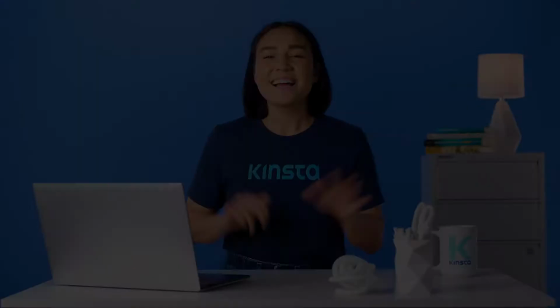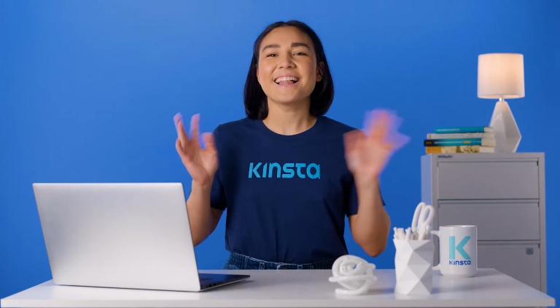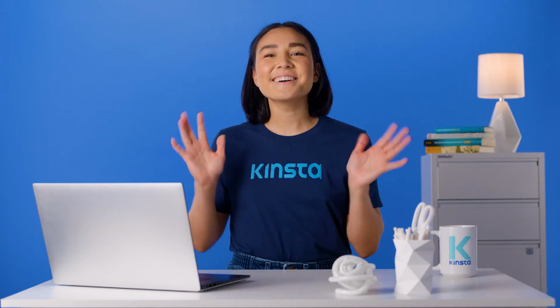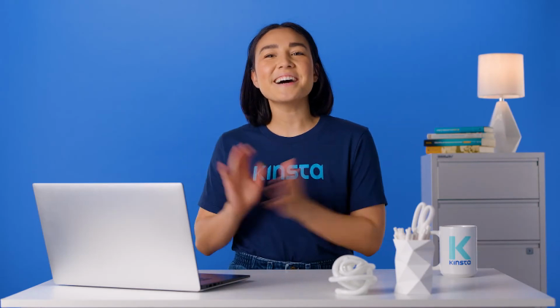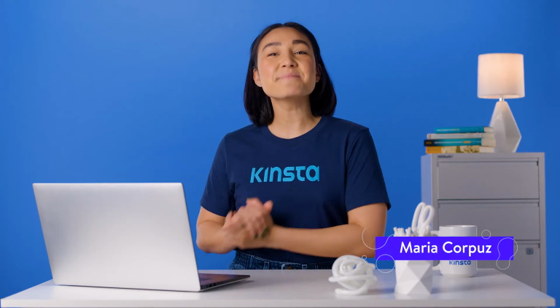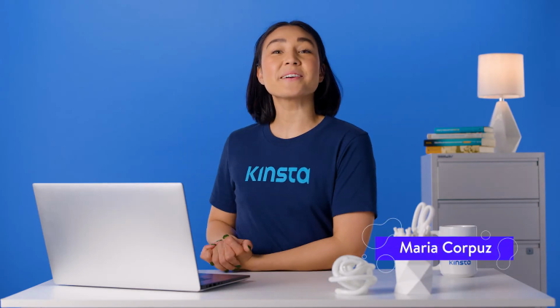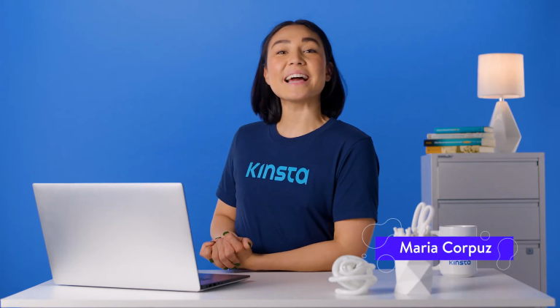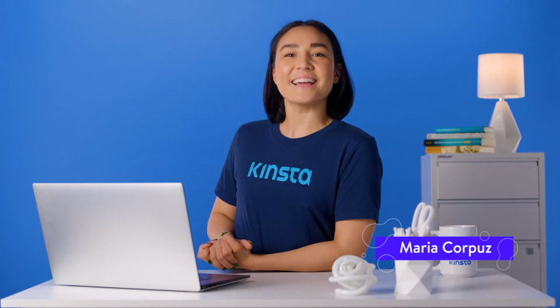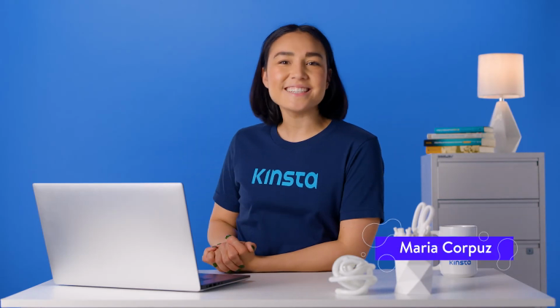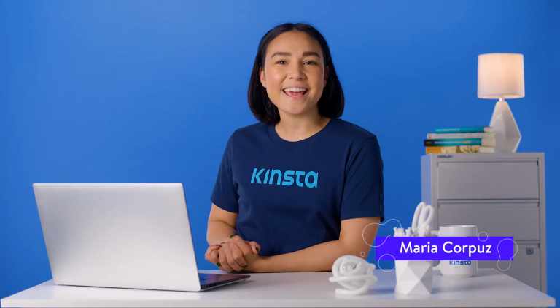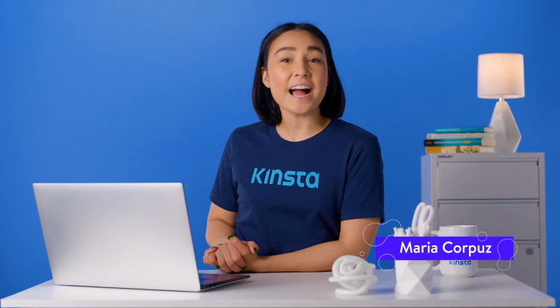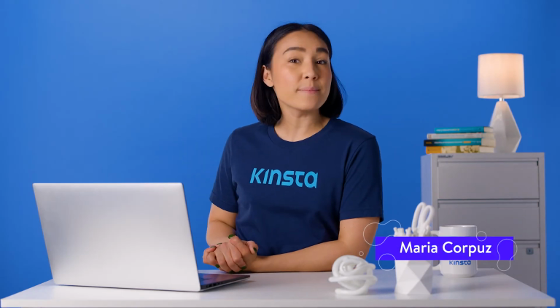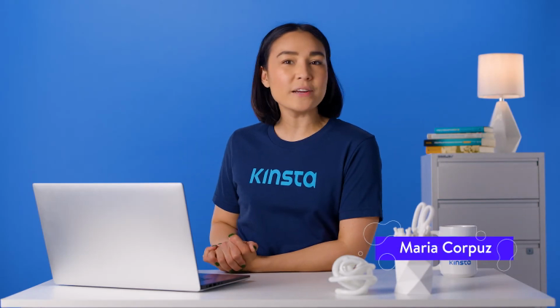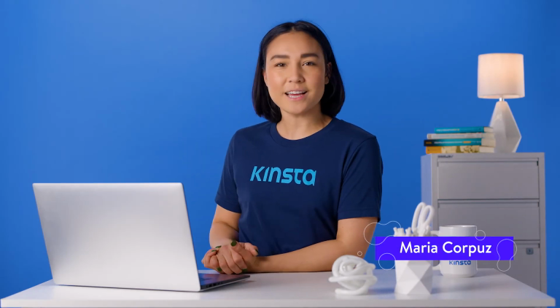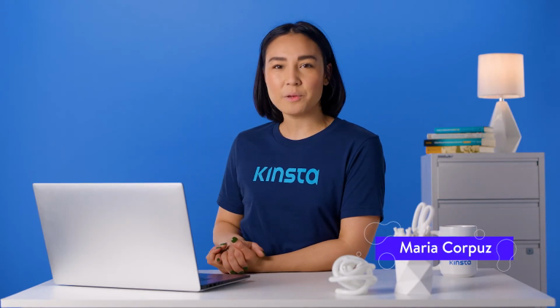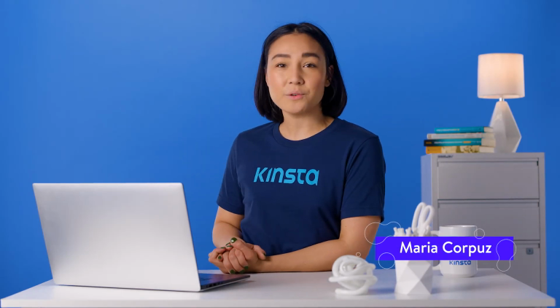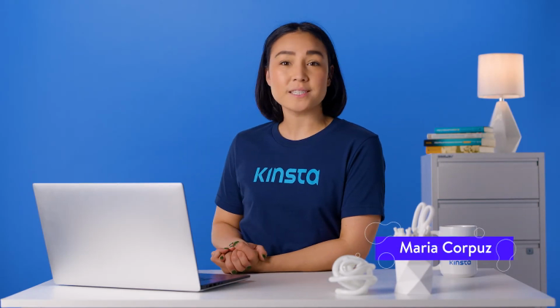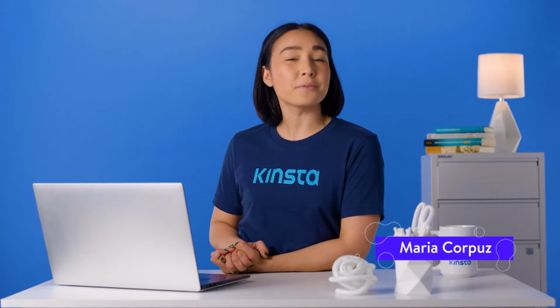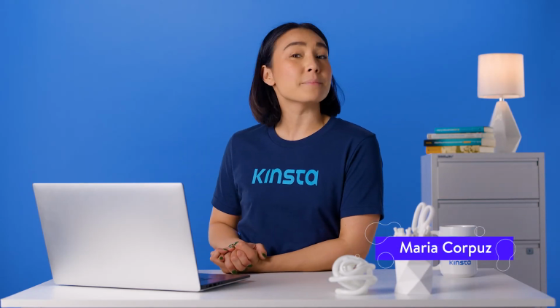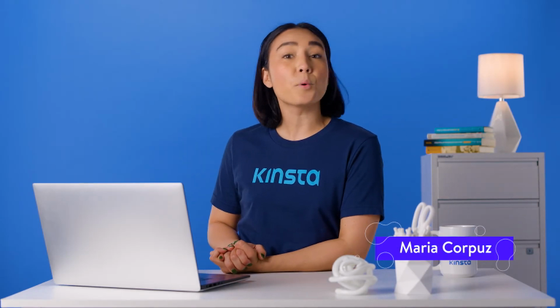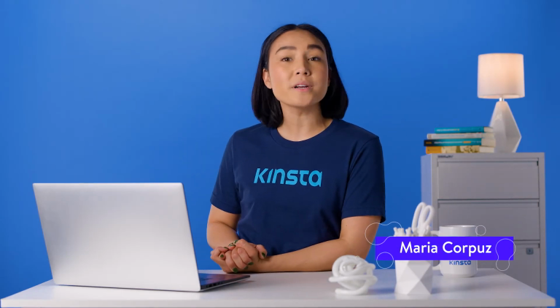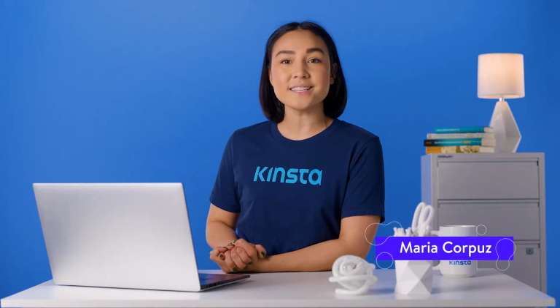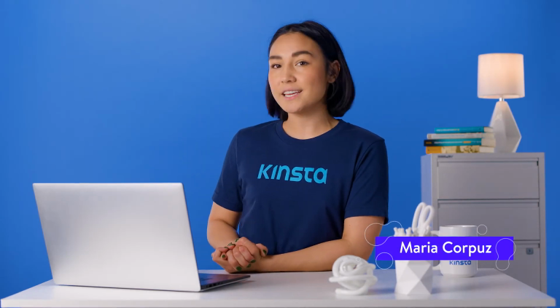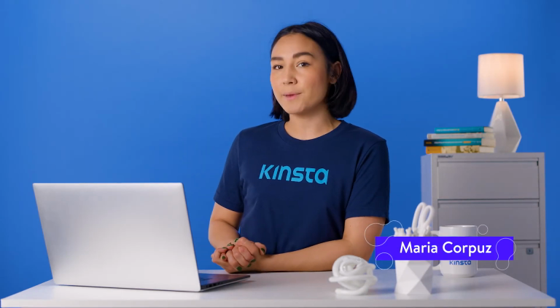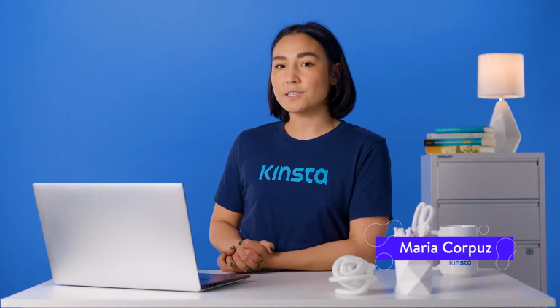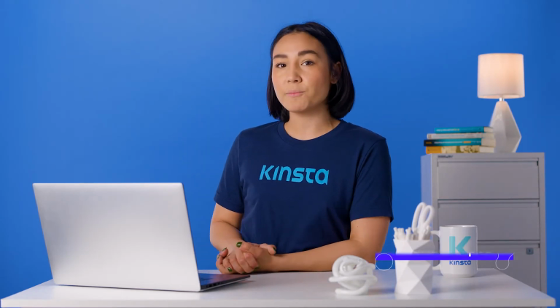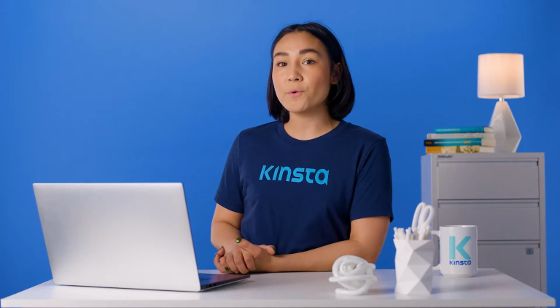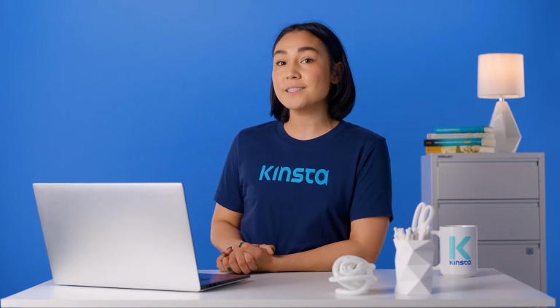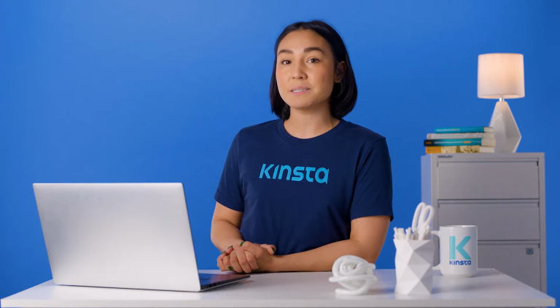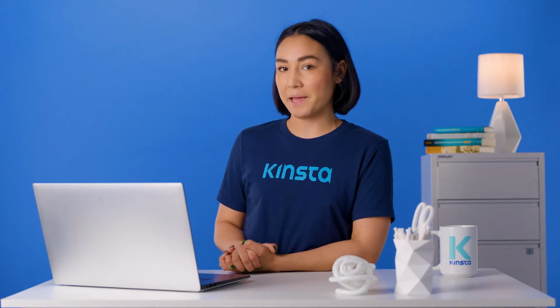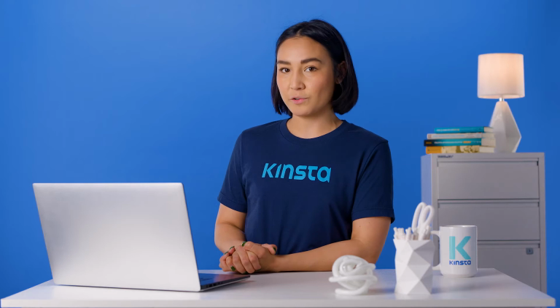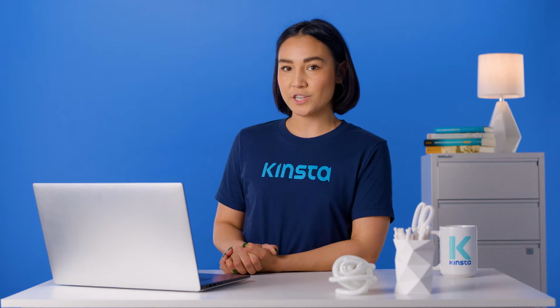Hello, I'm Maria, and today I'm going to help you to stop those important emails from going to the spam folder.